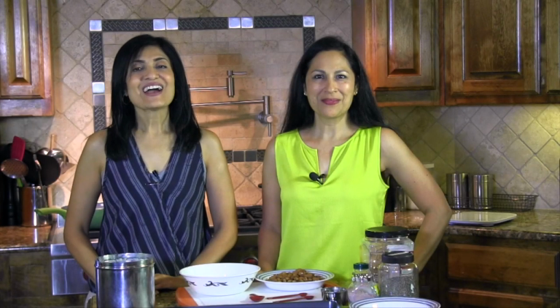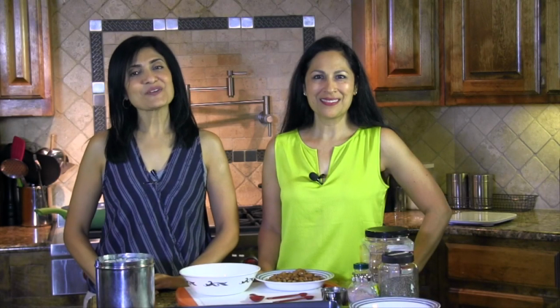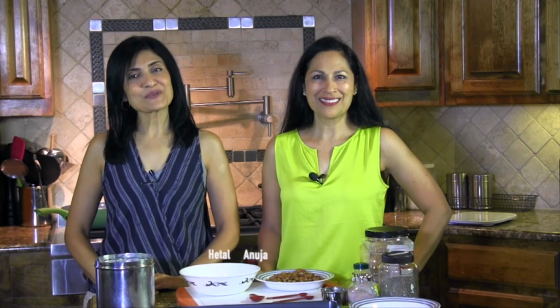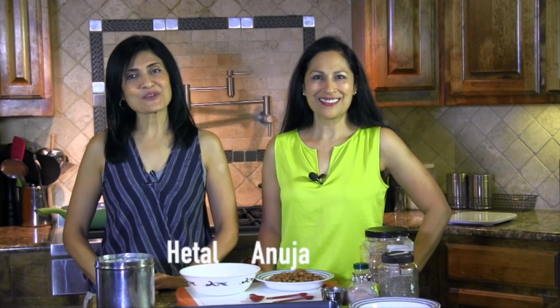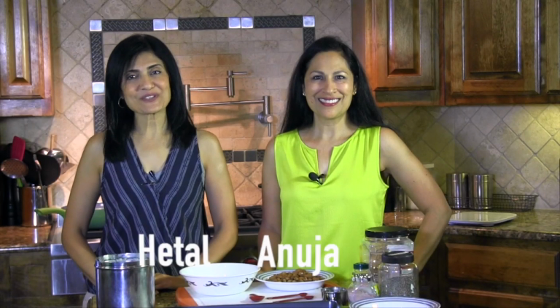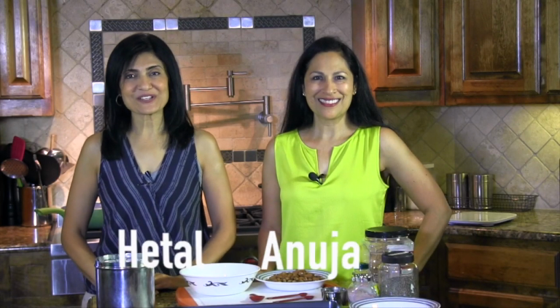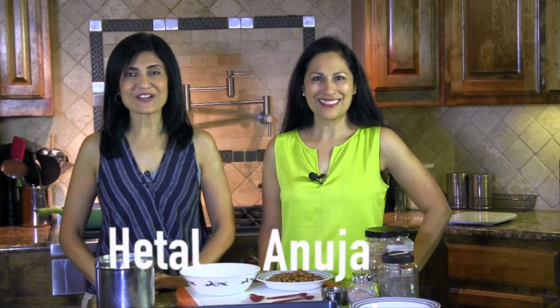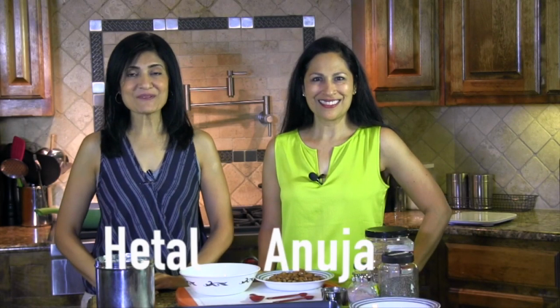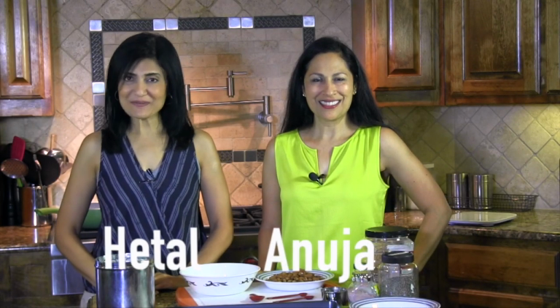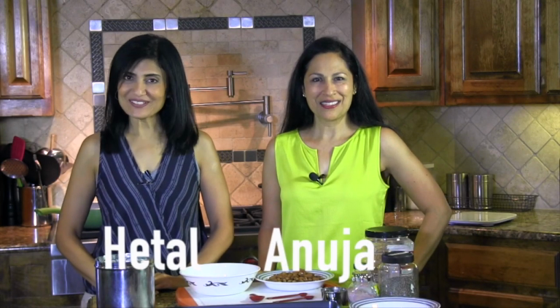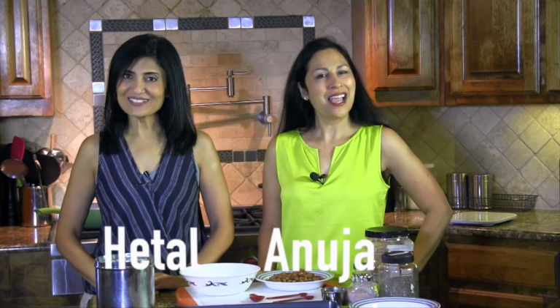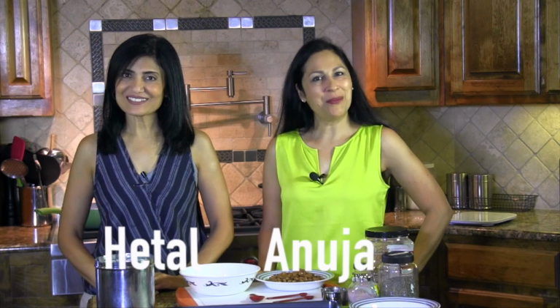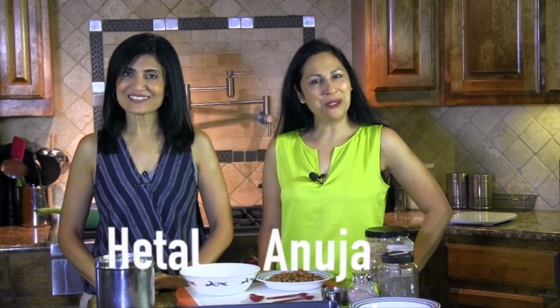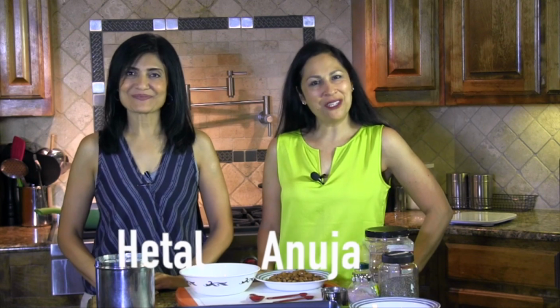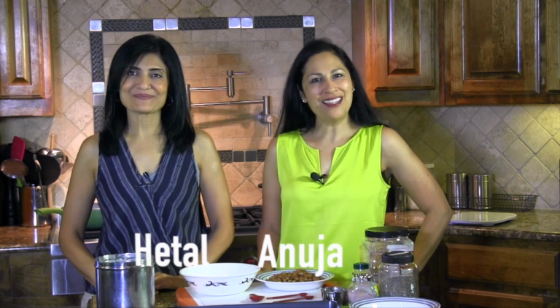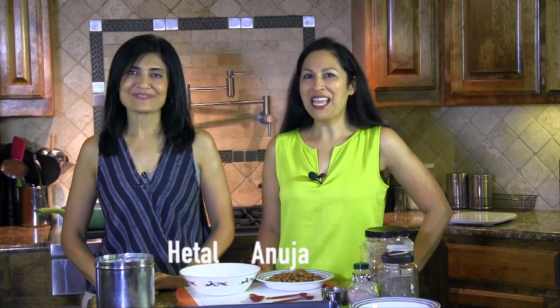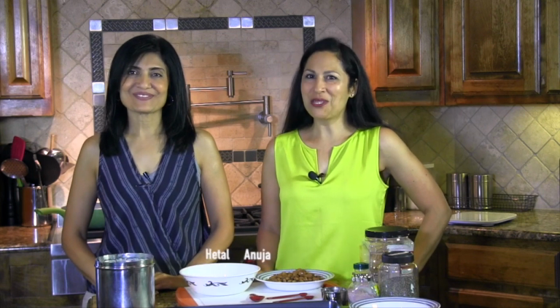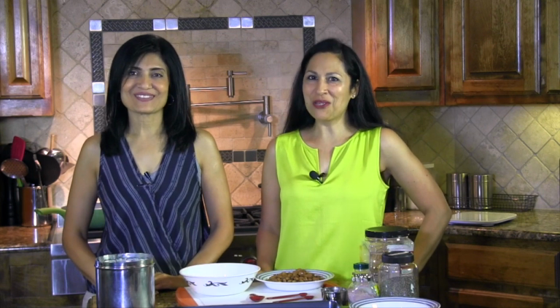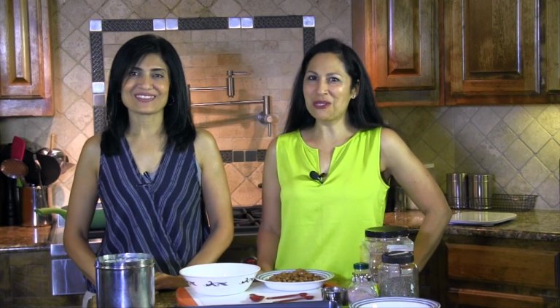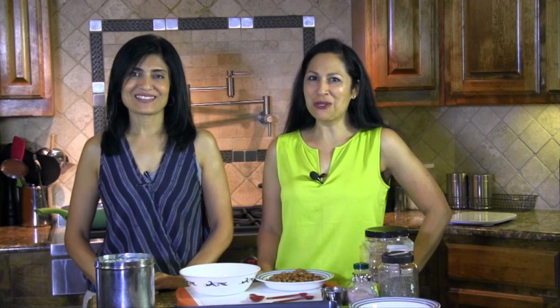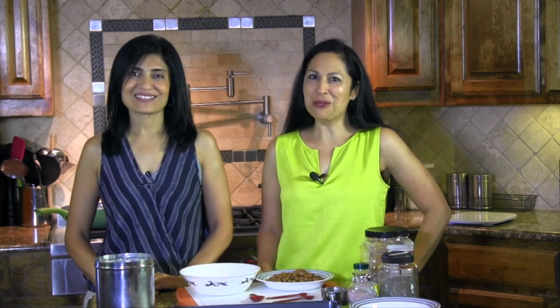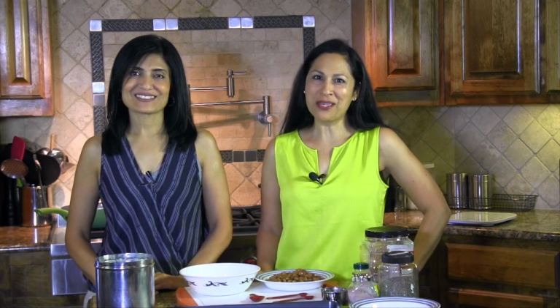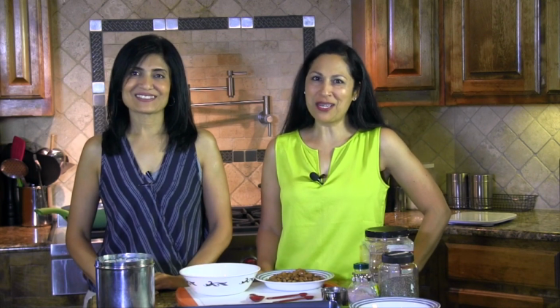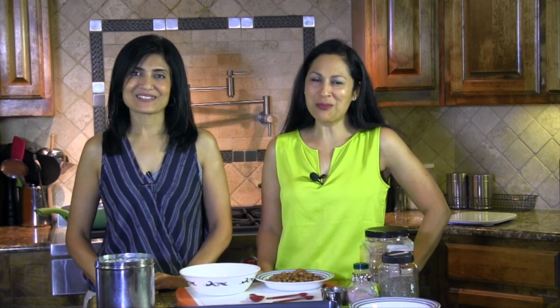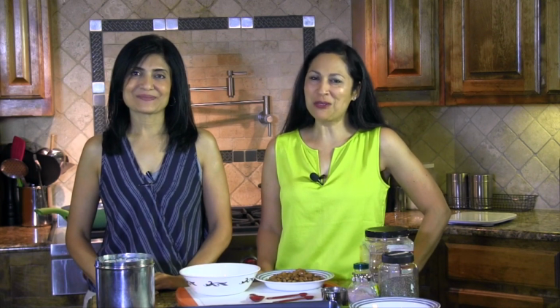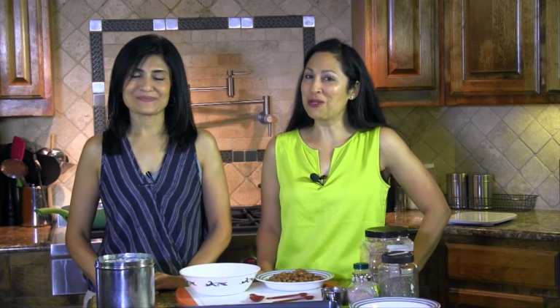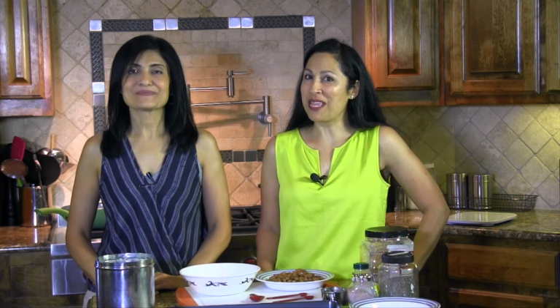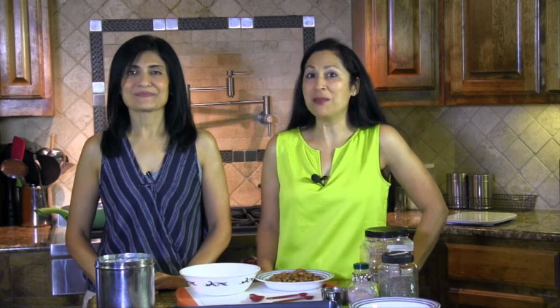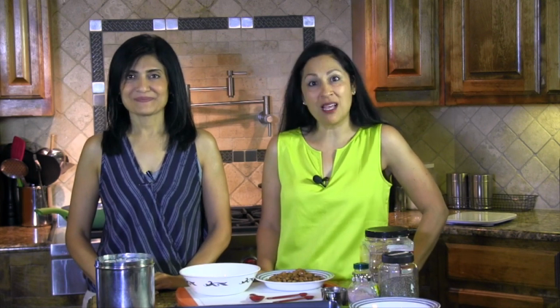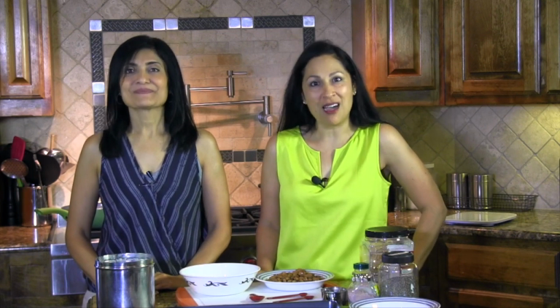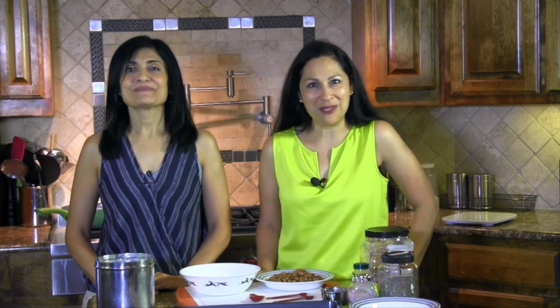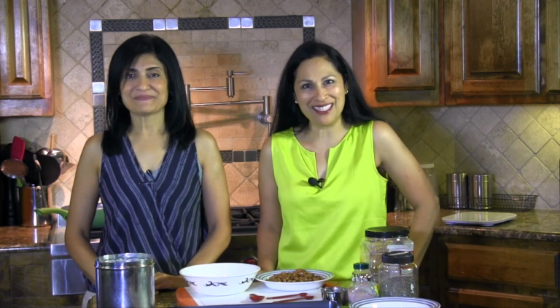Hi, welcome to ShowMeTheCurry.com. I'm Hithala. I'm Anujra. And today we're going to show you a quick recipe for how to make masala almonds.